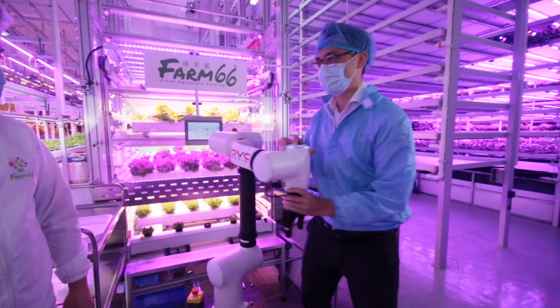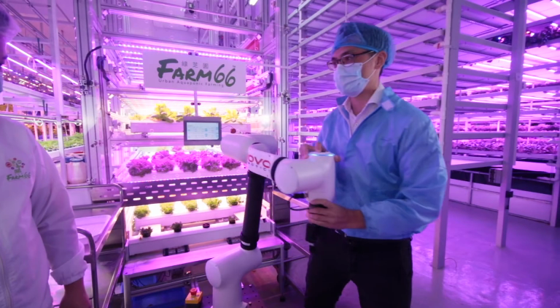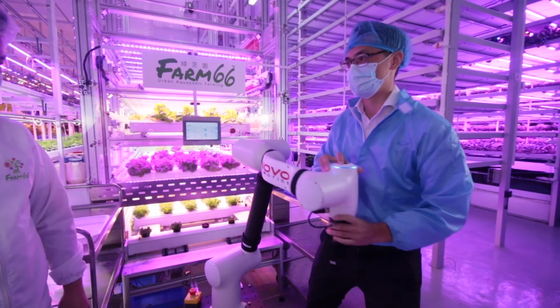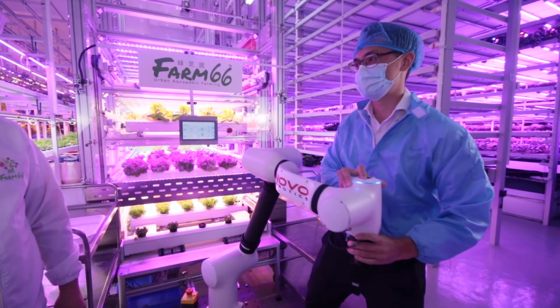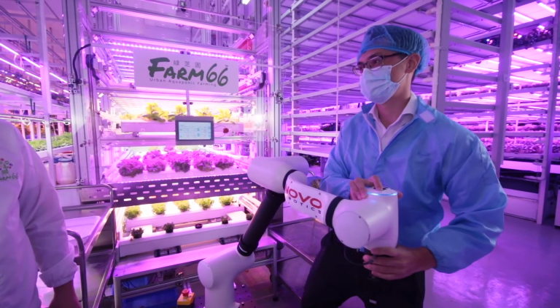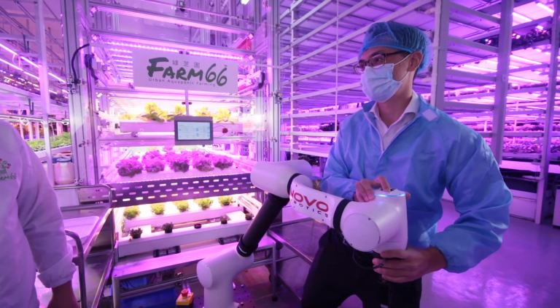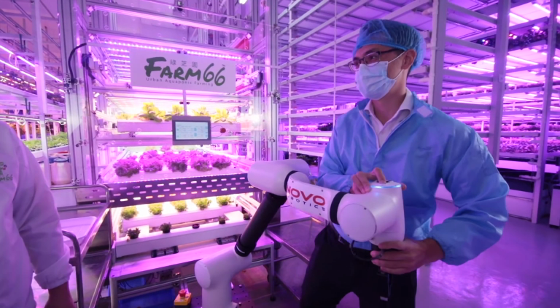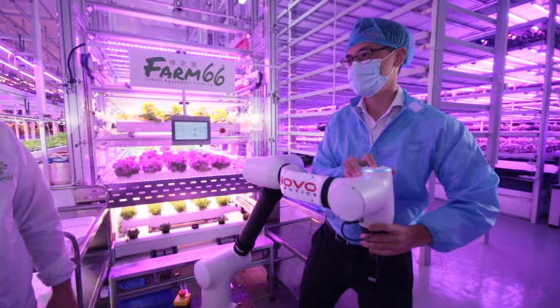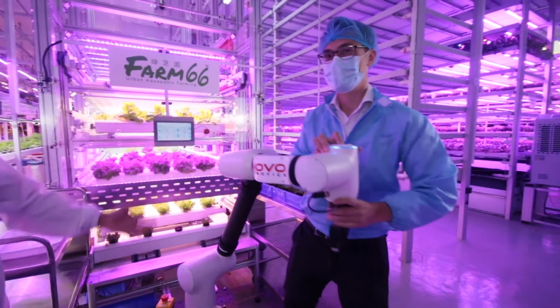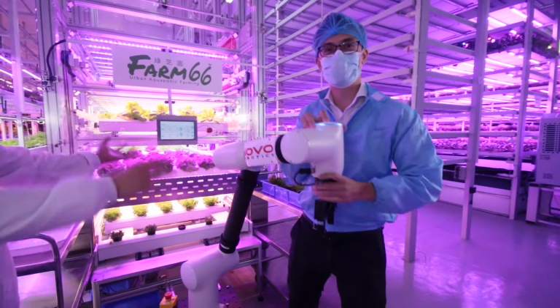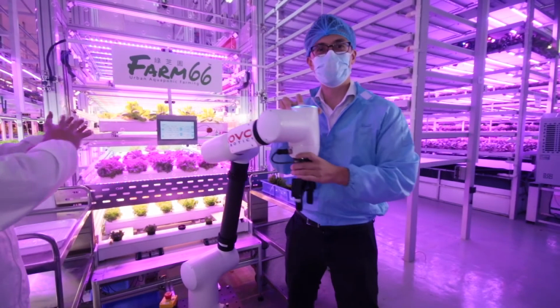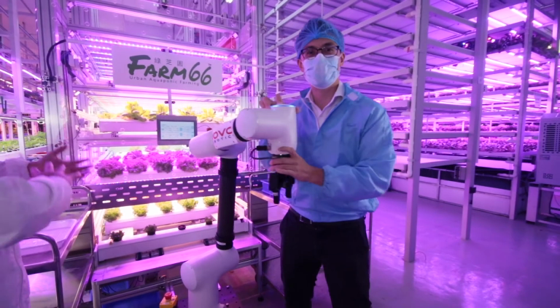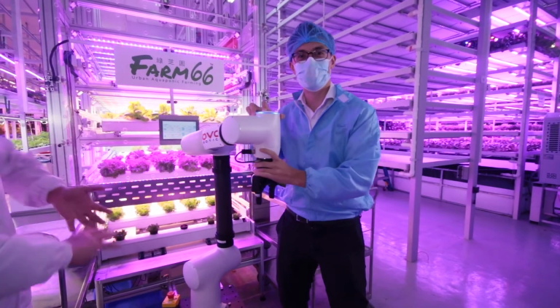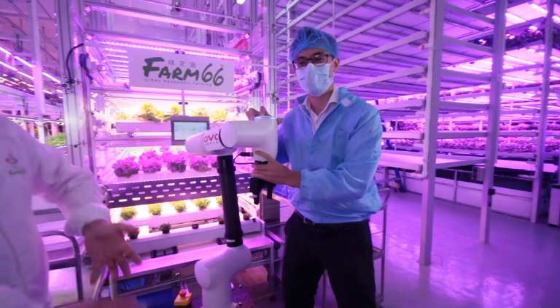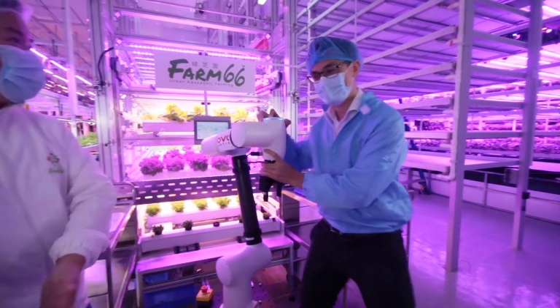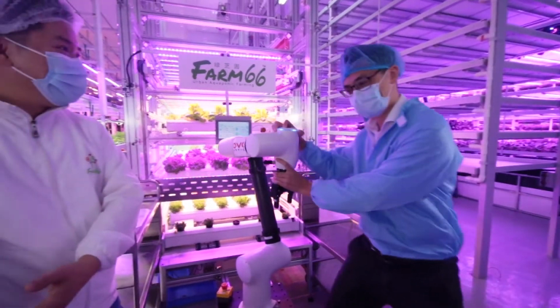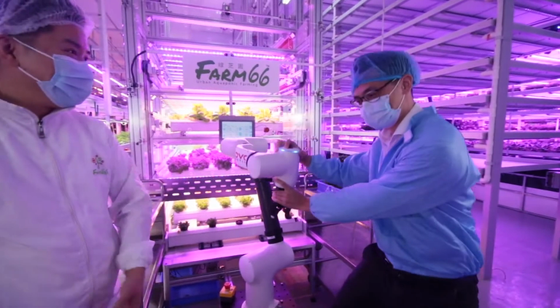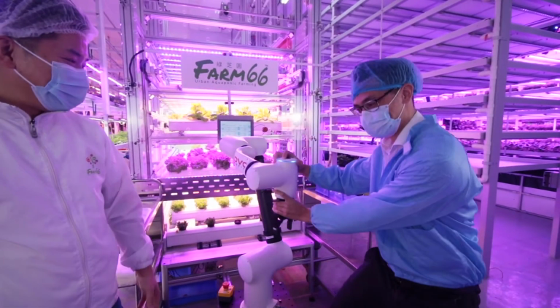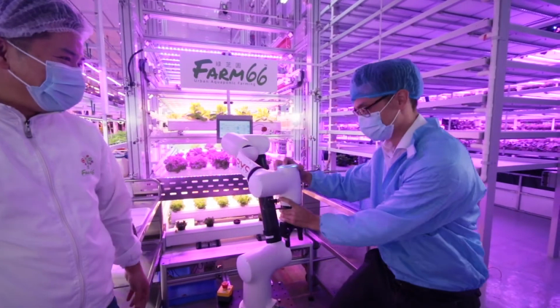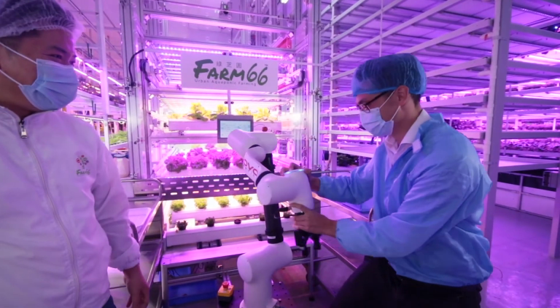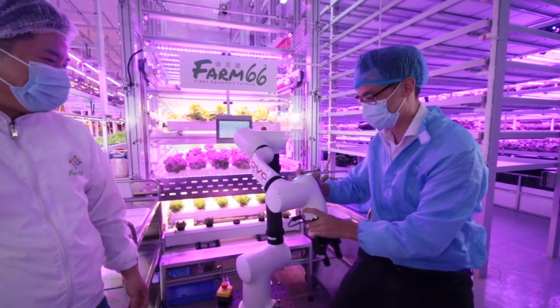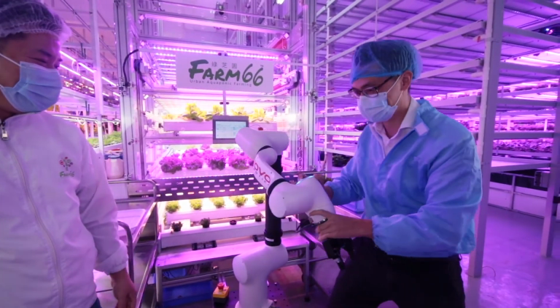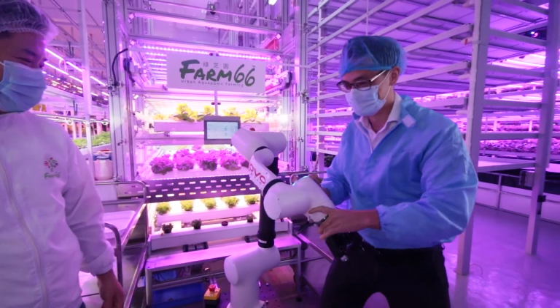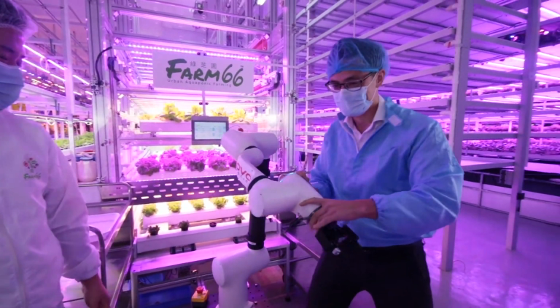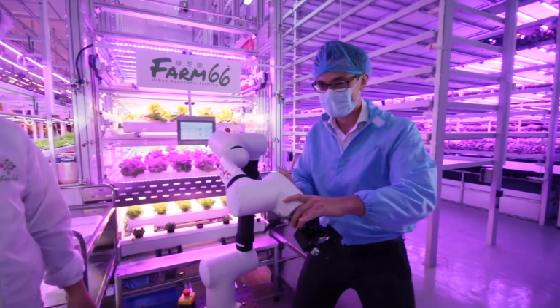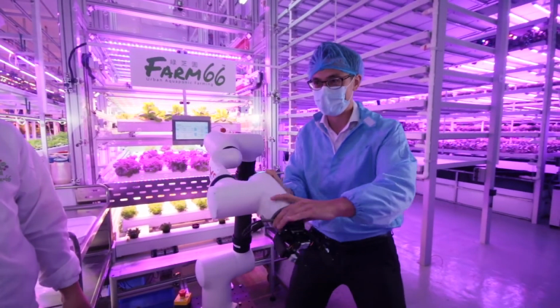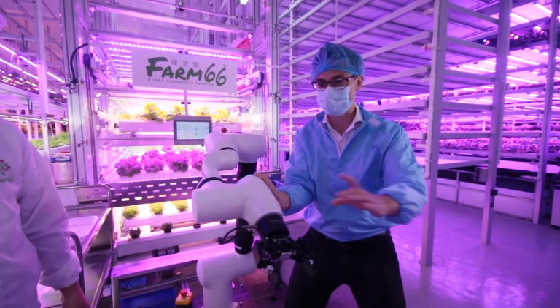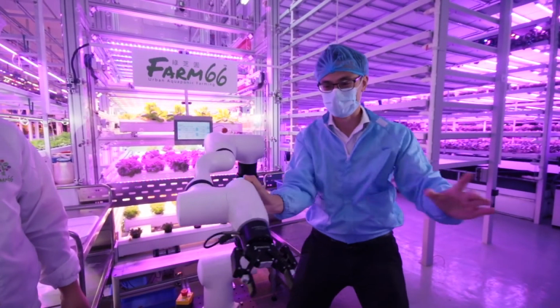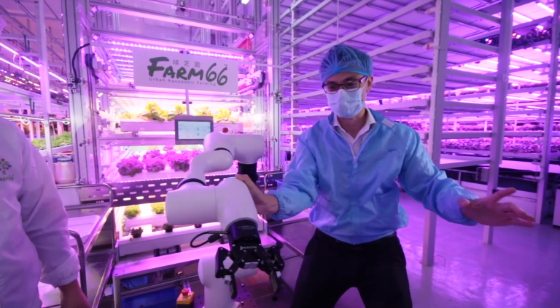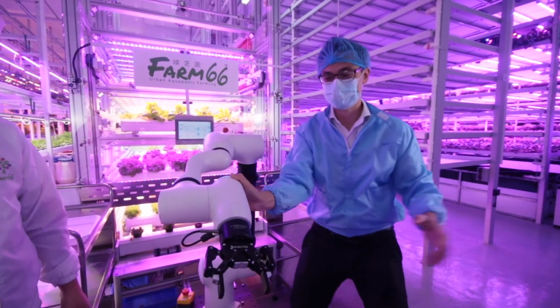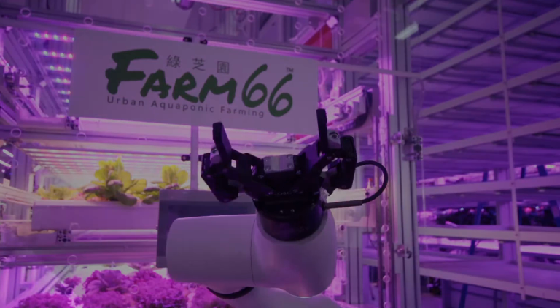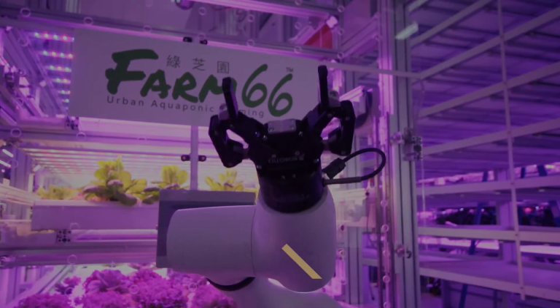Exercise. Tai Chi. Extra arm. I love it.